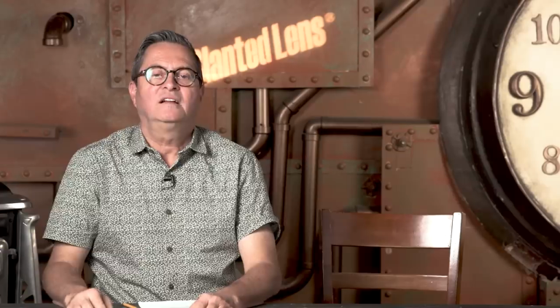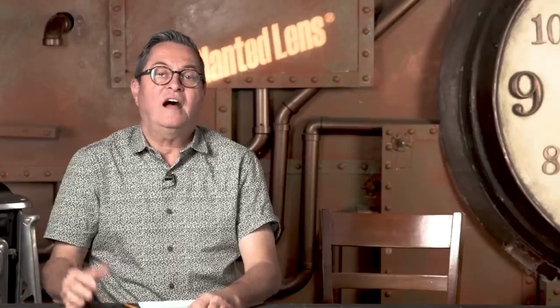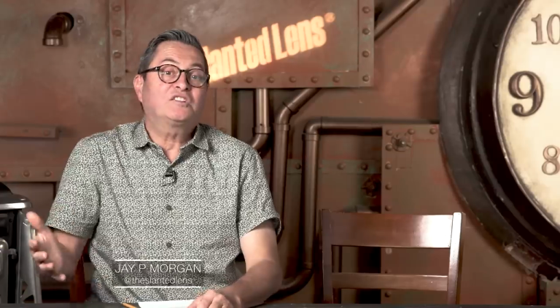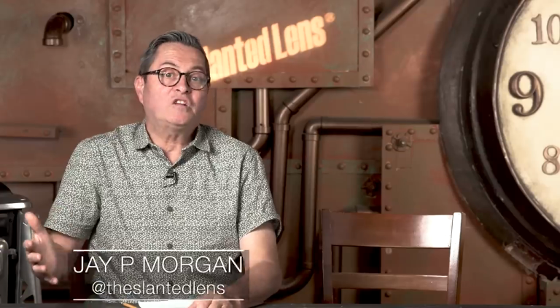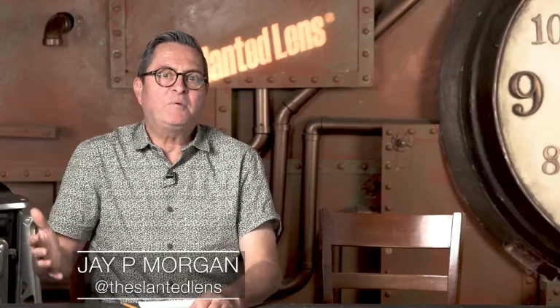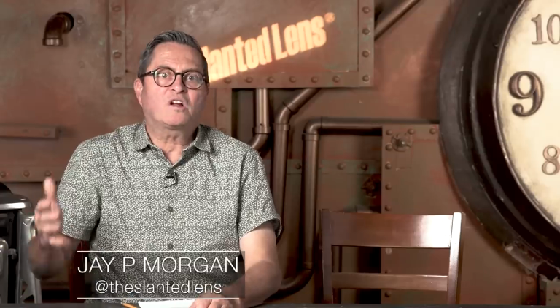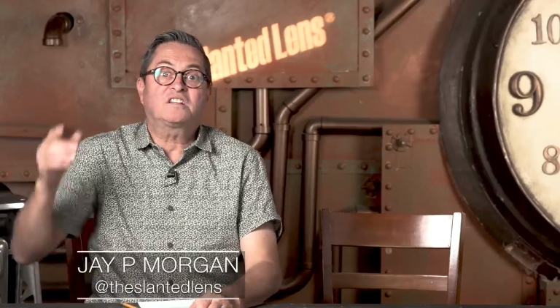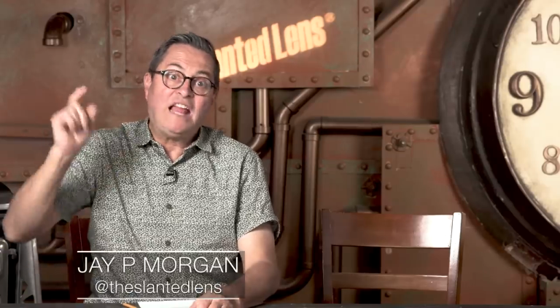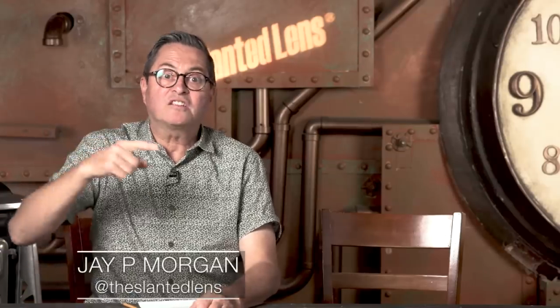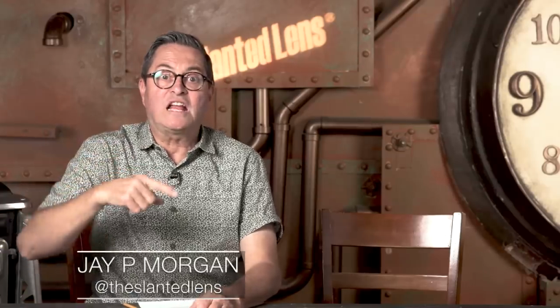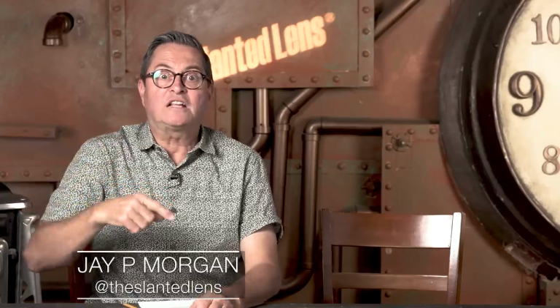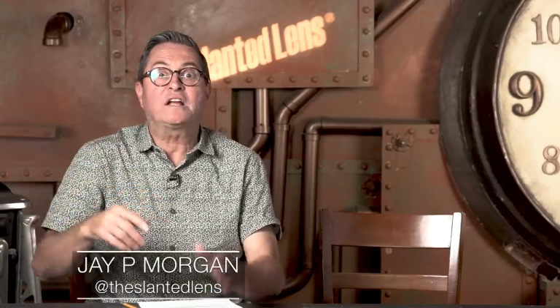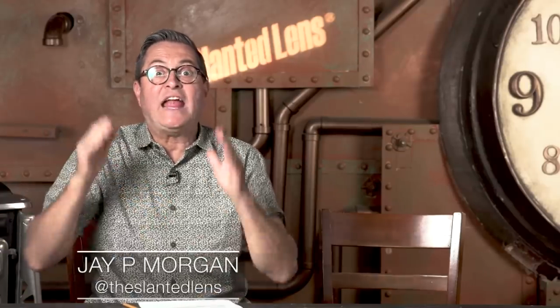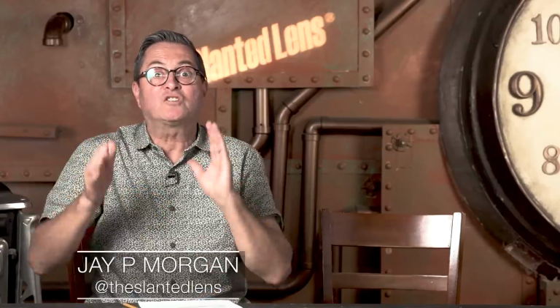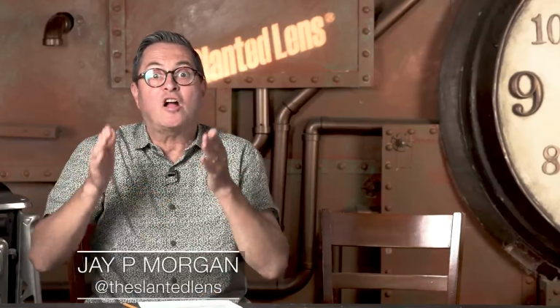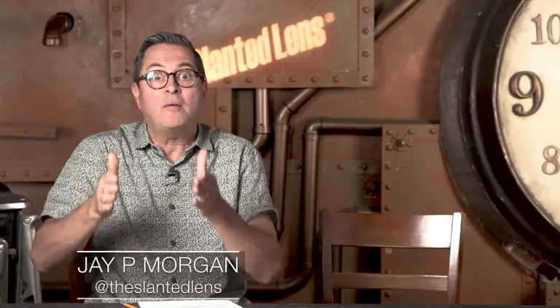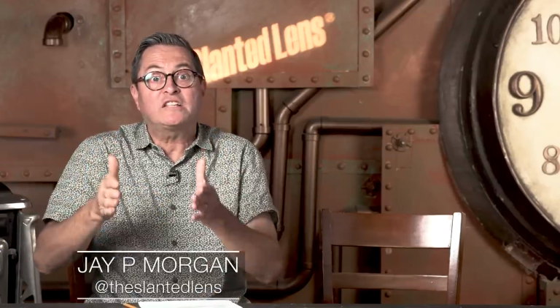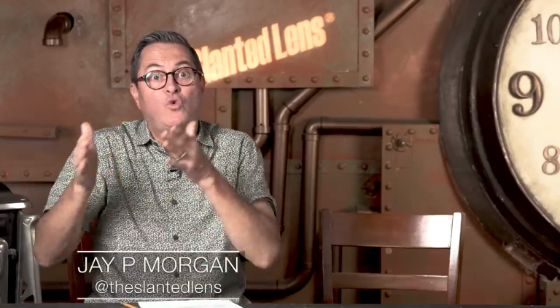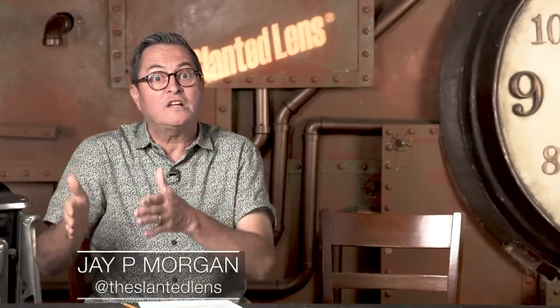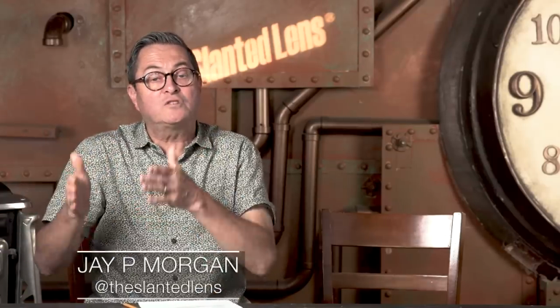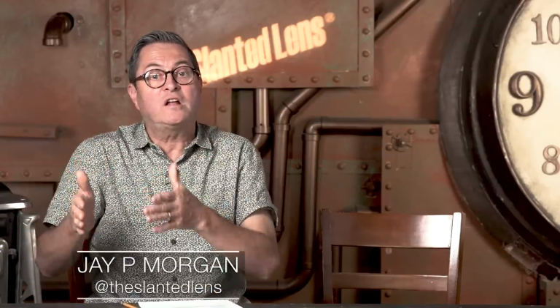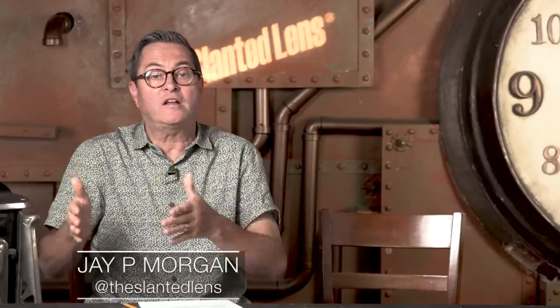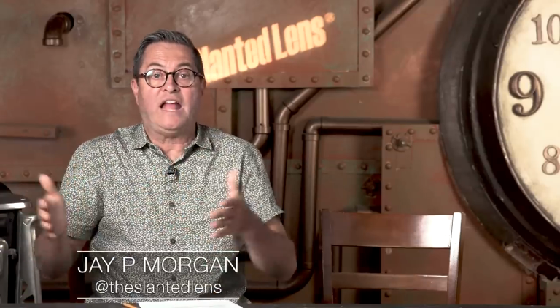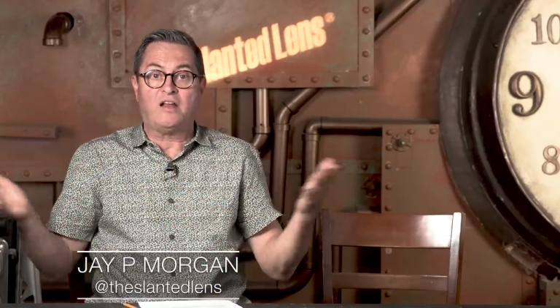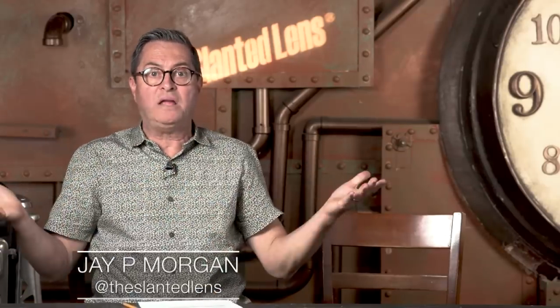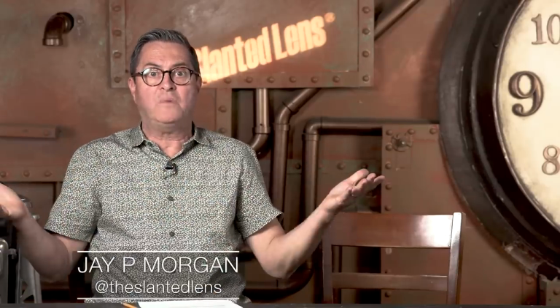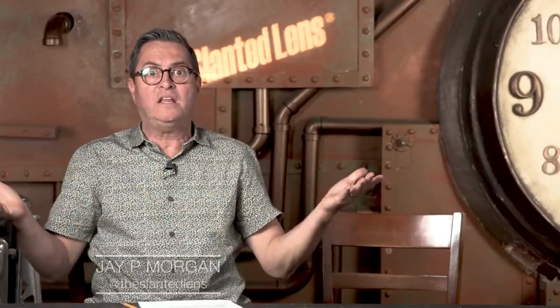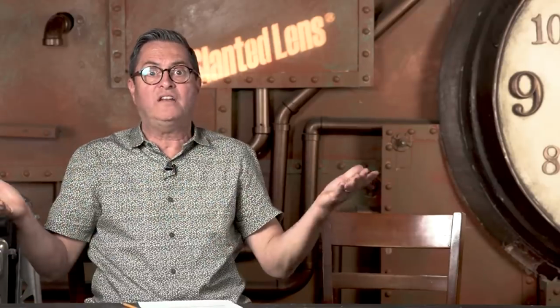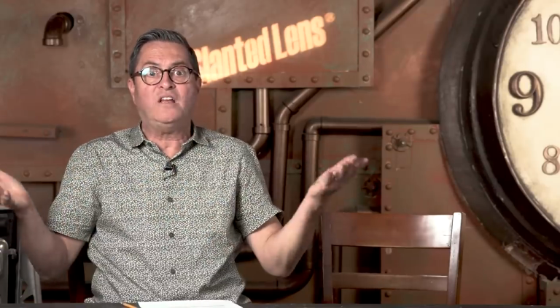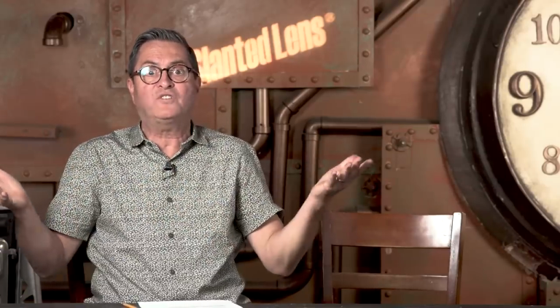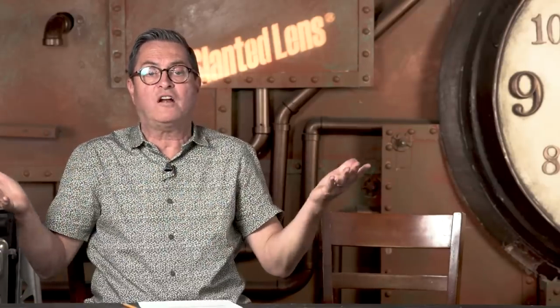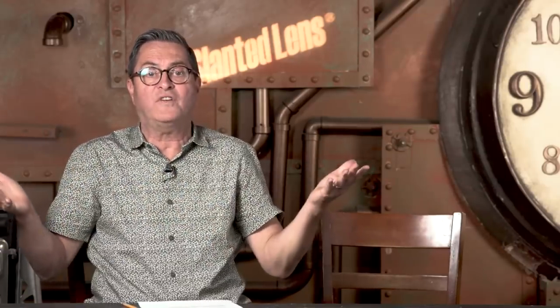Hi, this is JP Morgan. Today on The Slanted Lens, we're going to answer the comments and questions we got on how to make money in event photography.